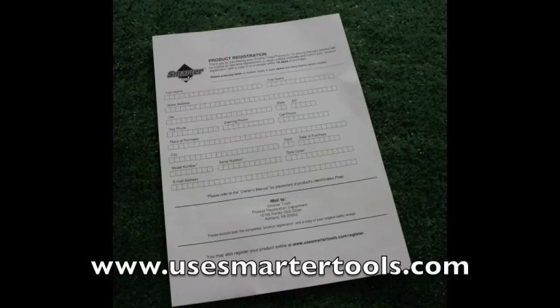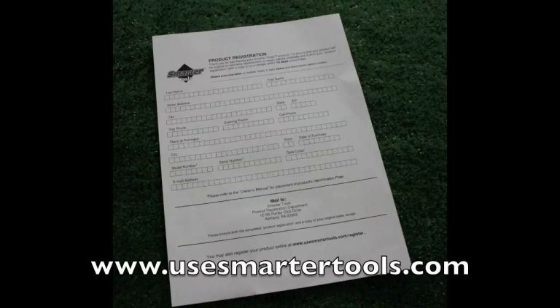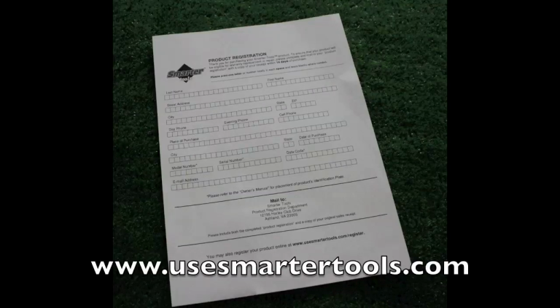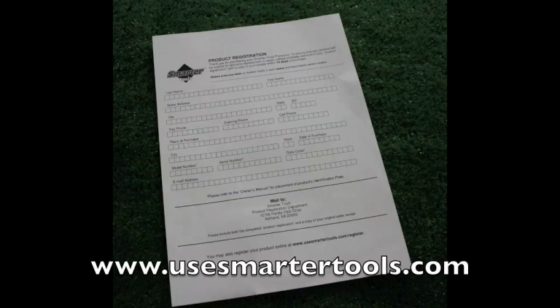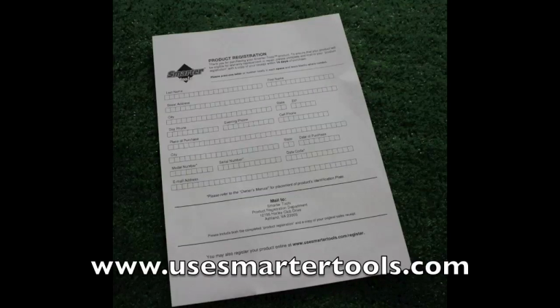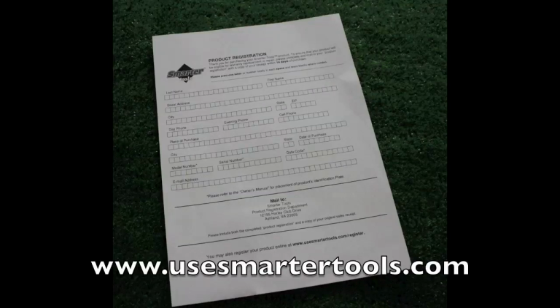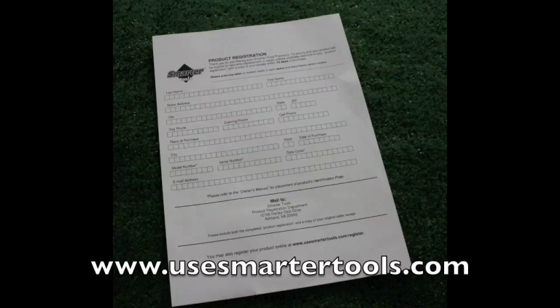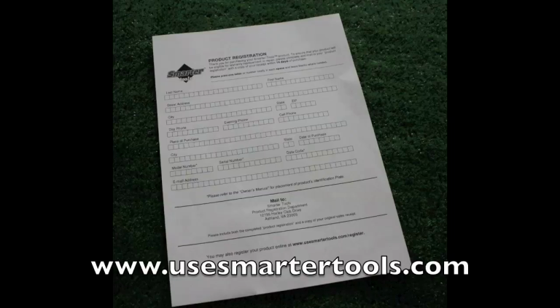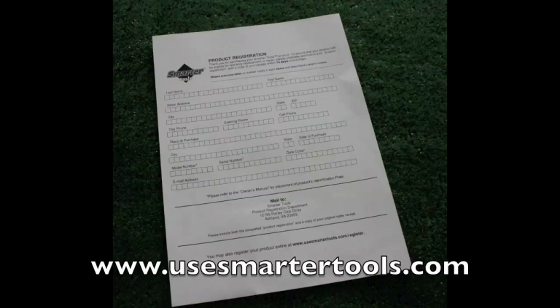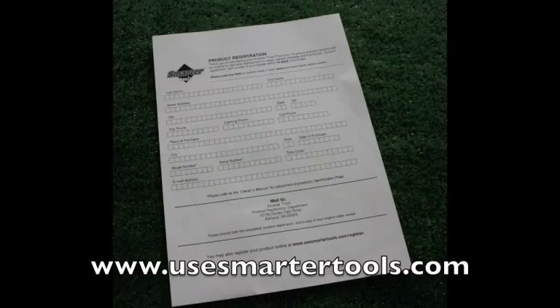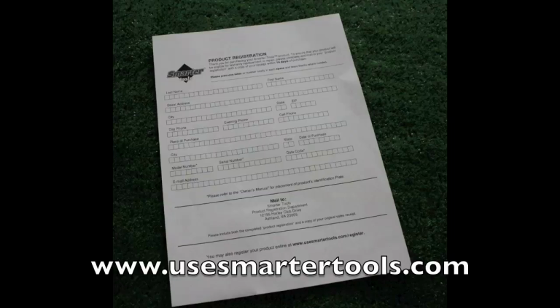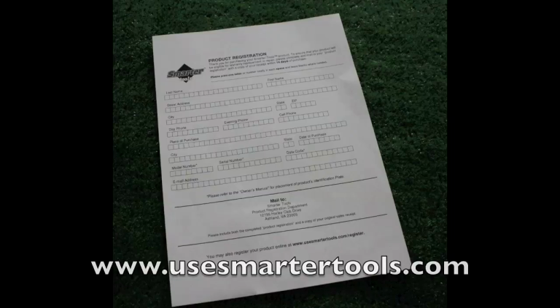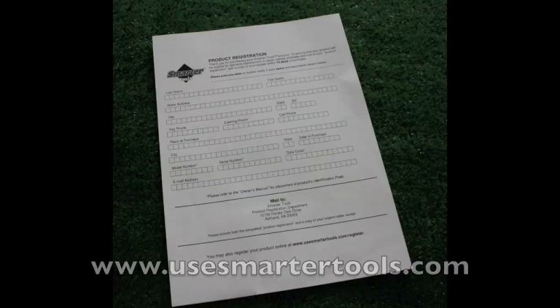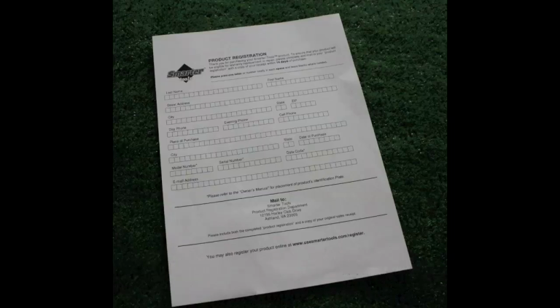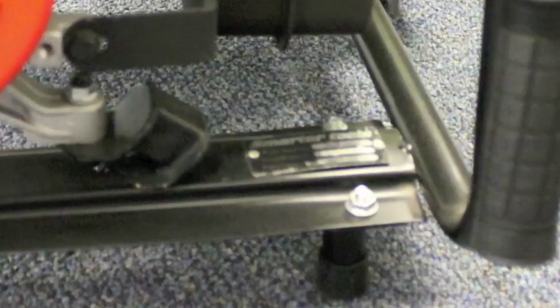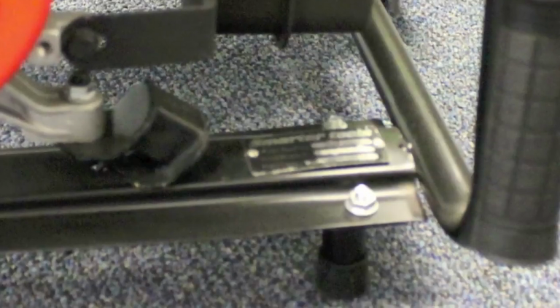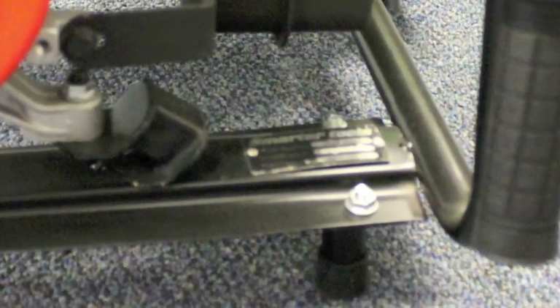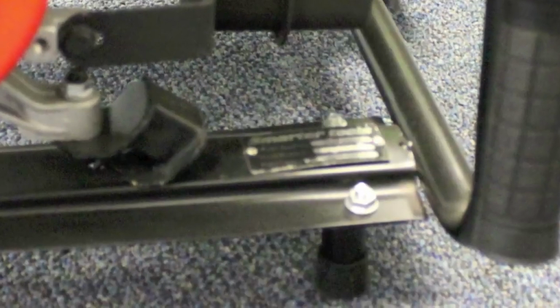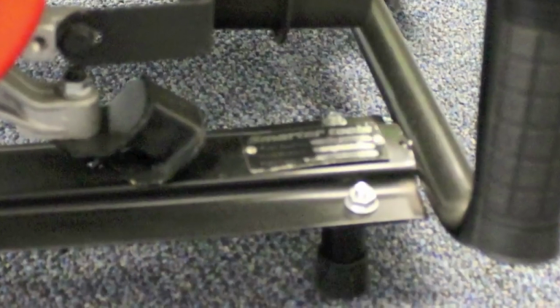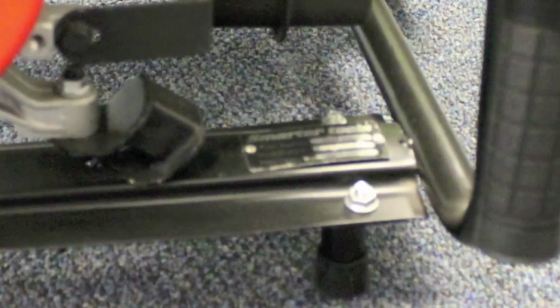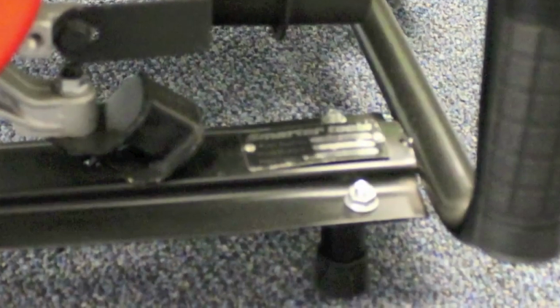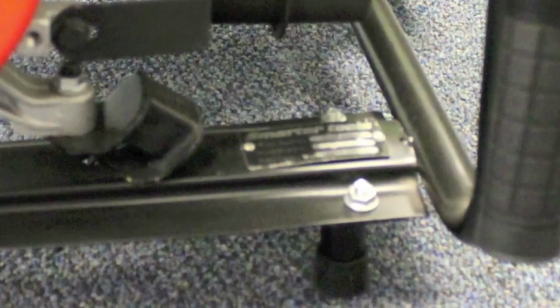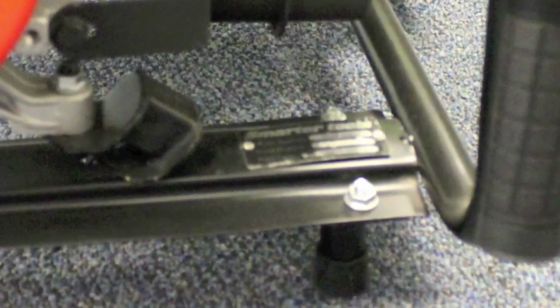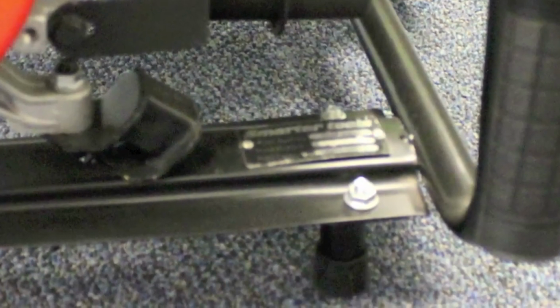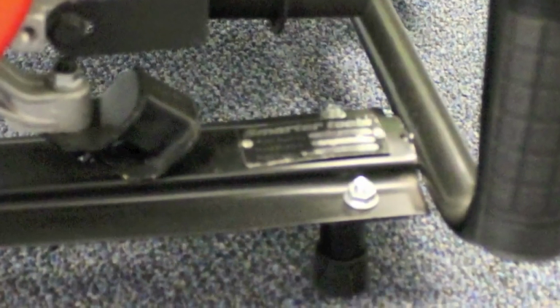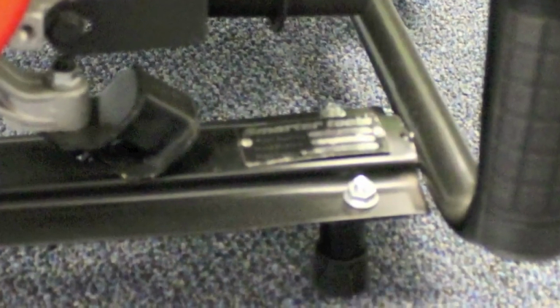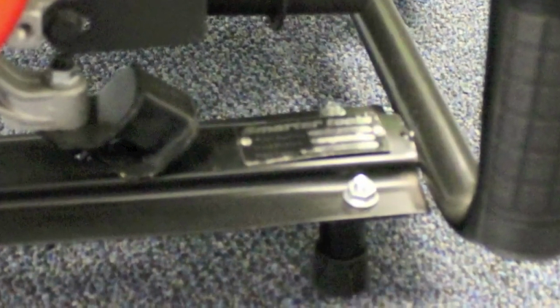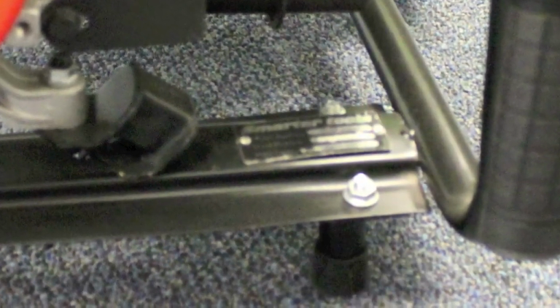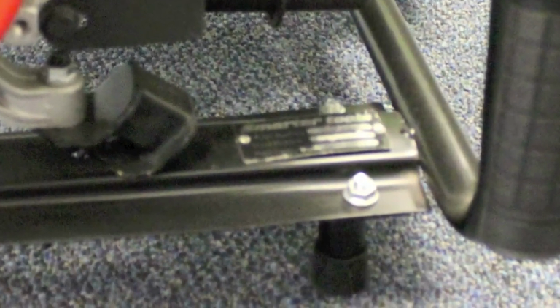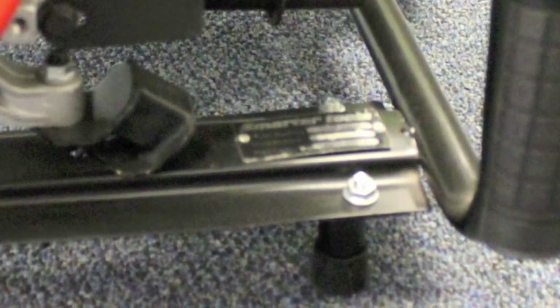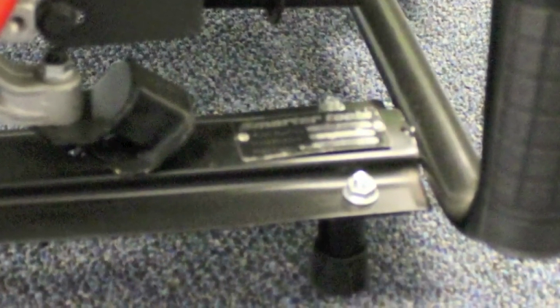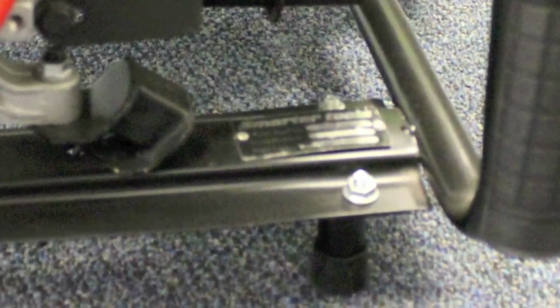You can find your serial number and date code on the plate on the bottom crossbar by the handle end of the unit.